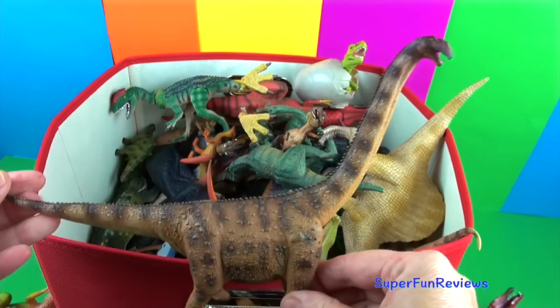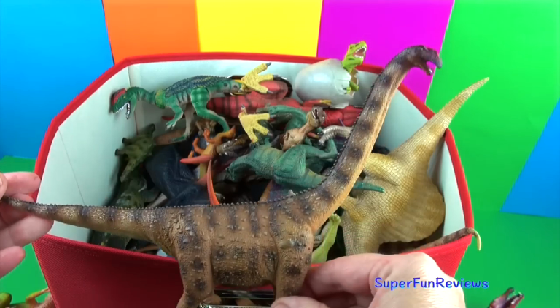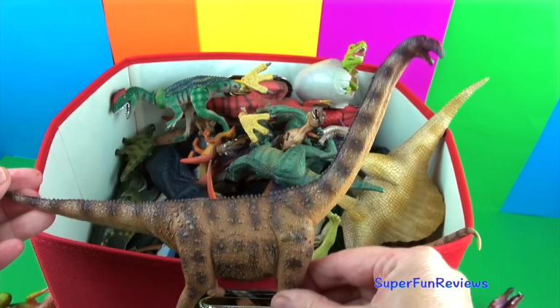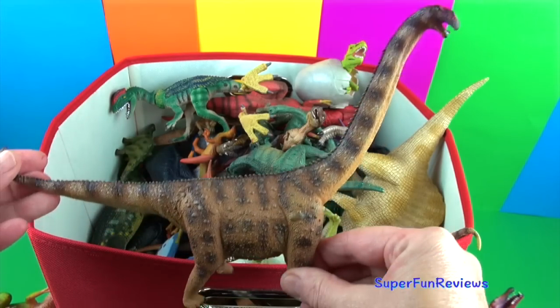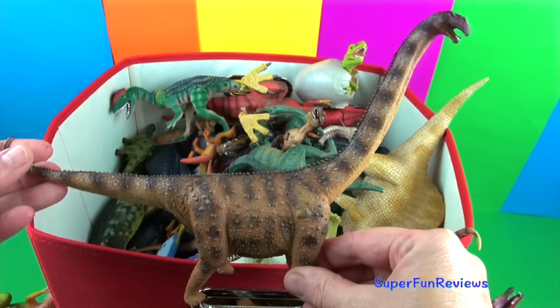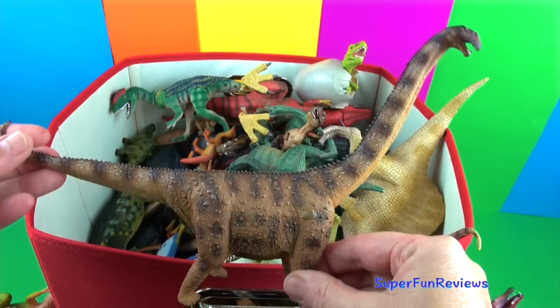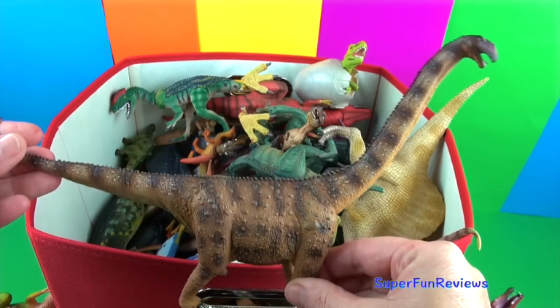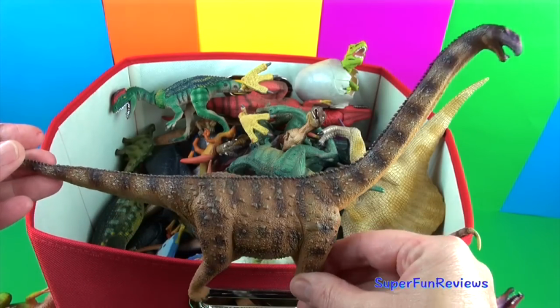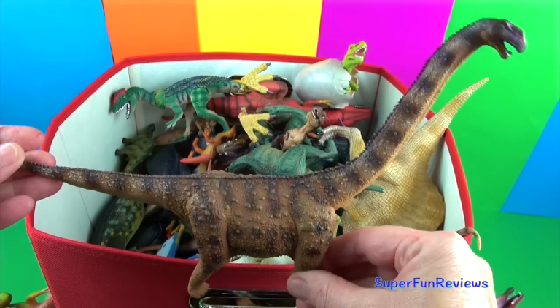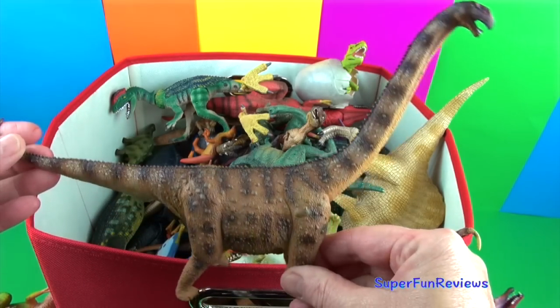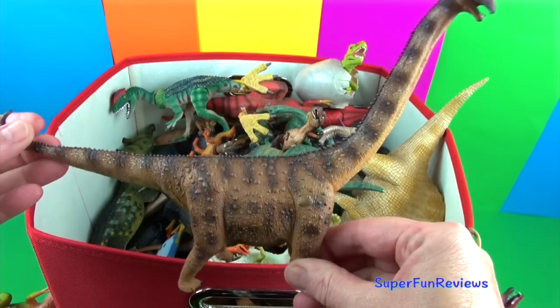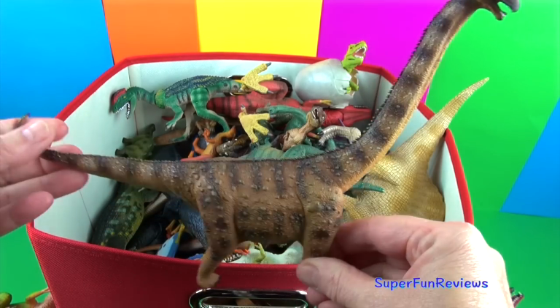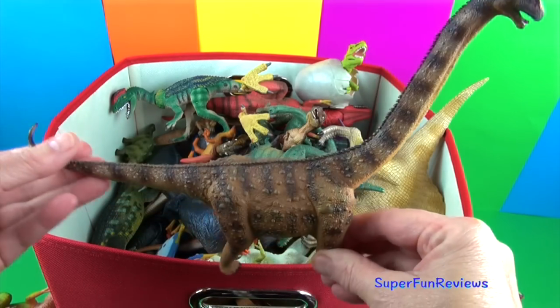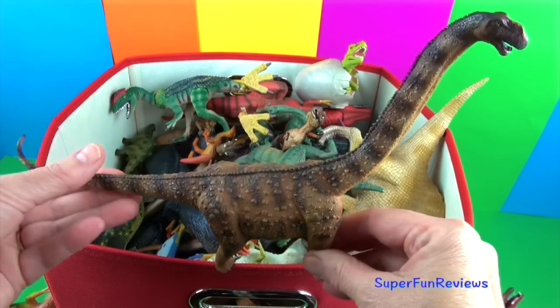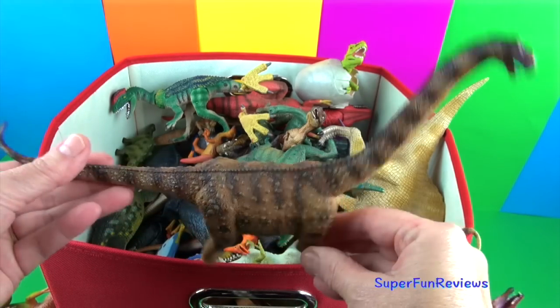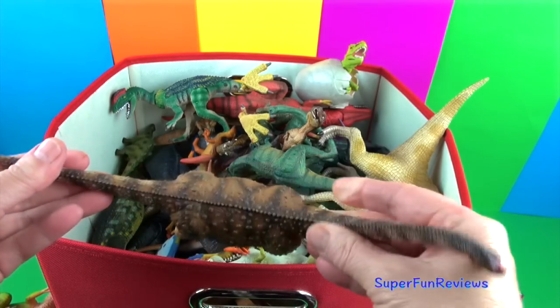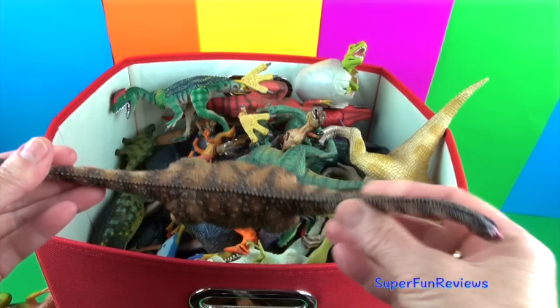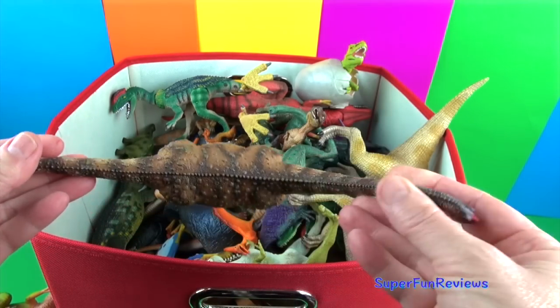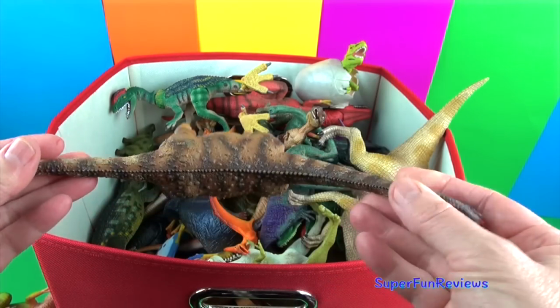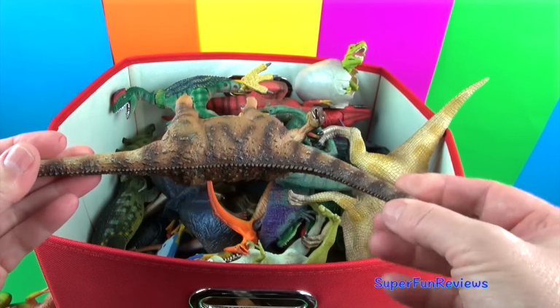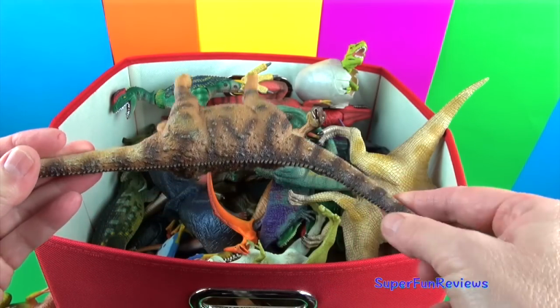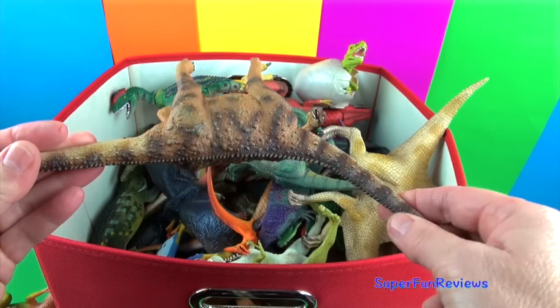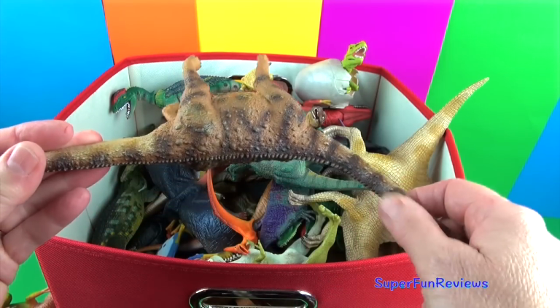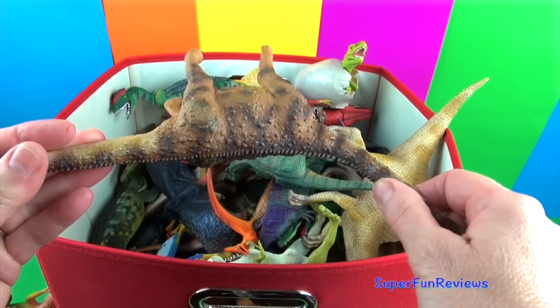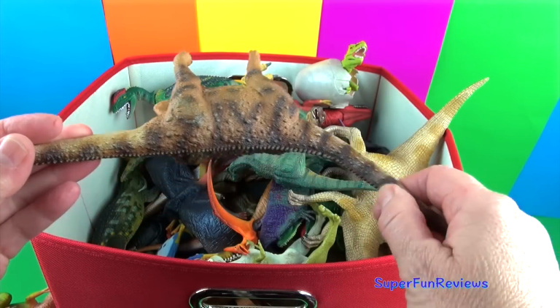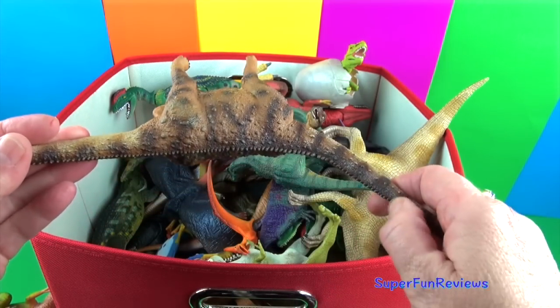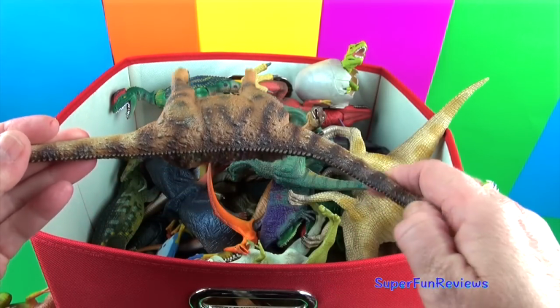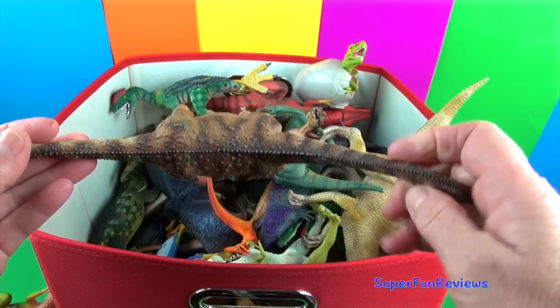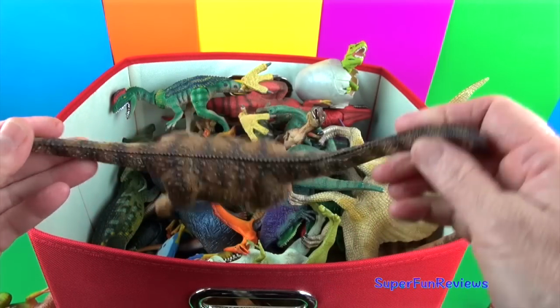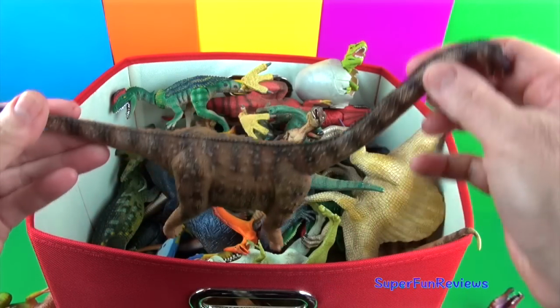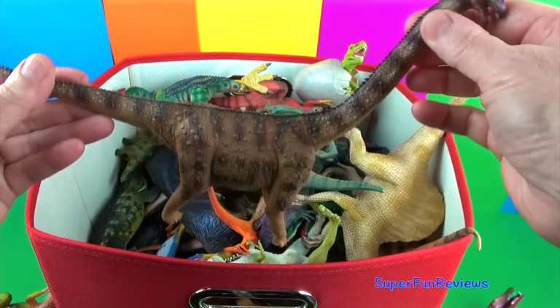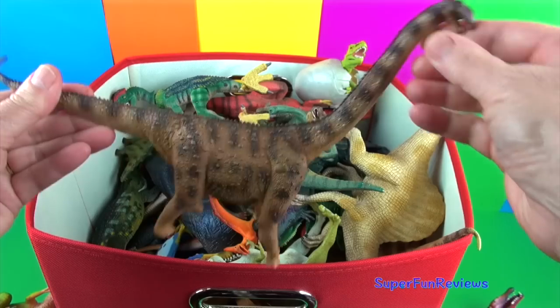Argentinosaurus was a very large land animal — it could grow to 130 feet long.